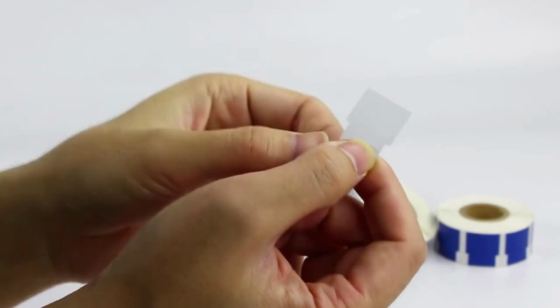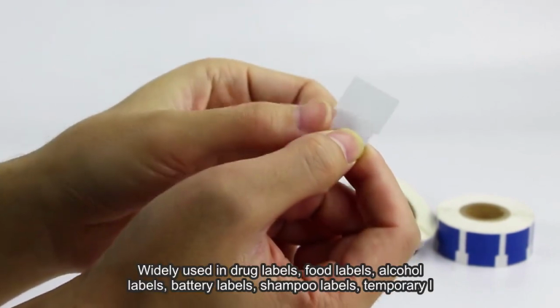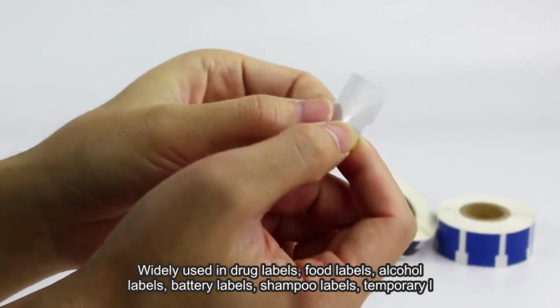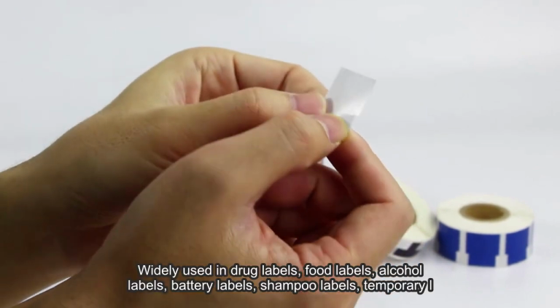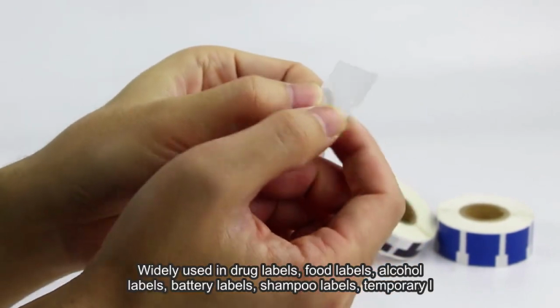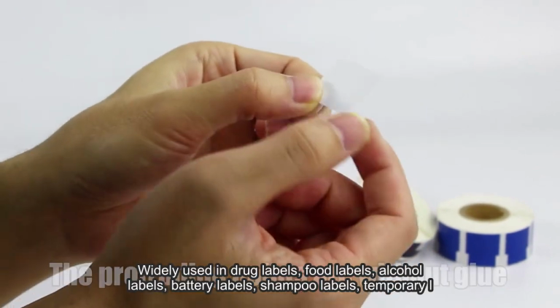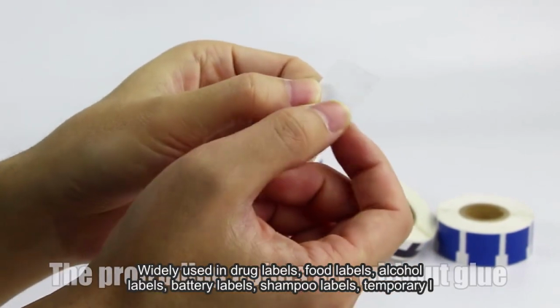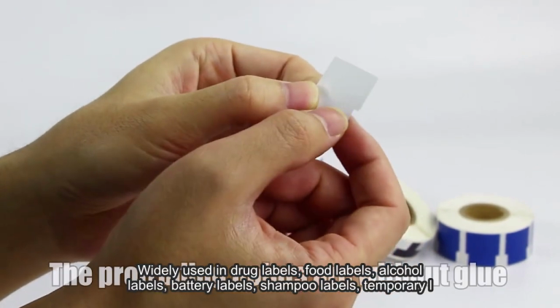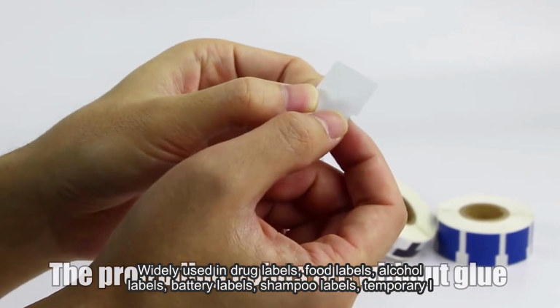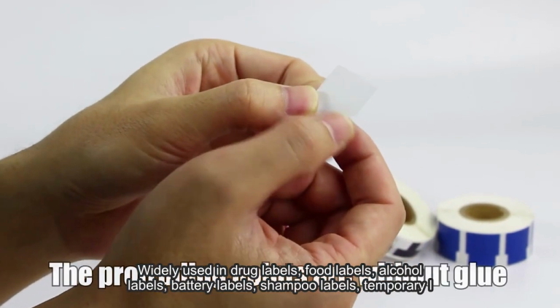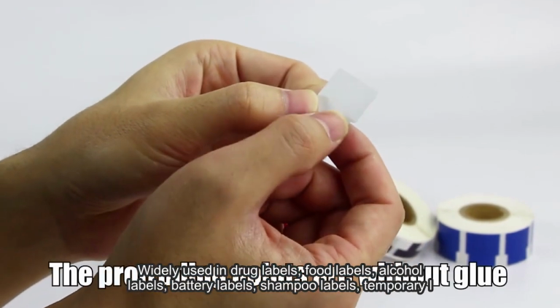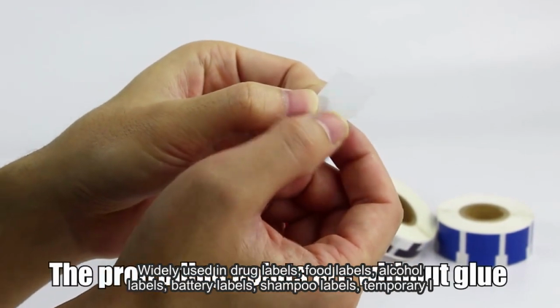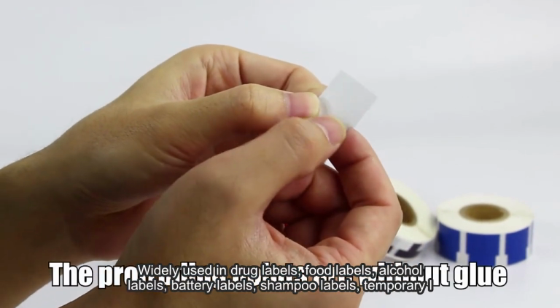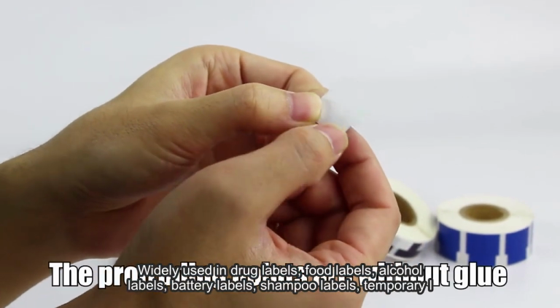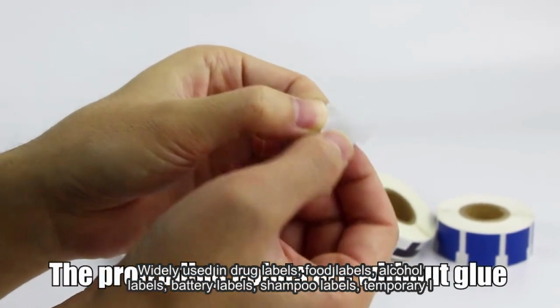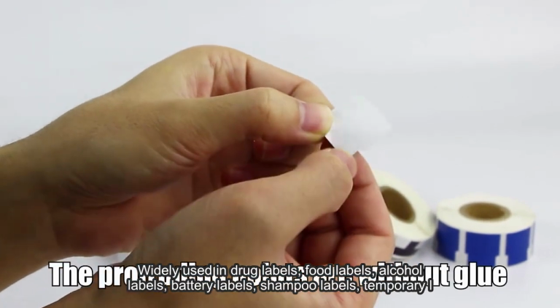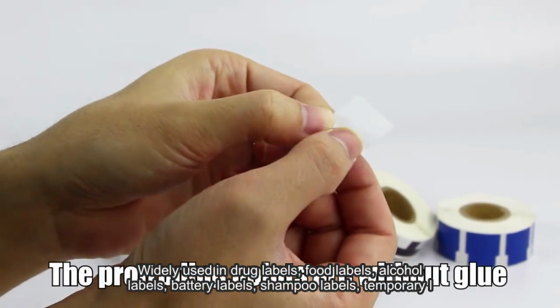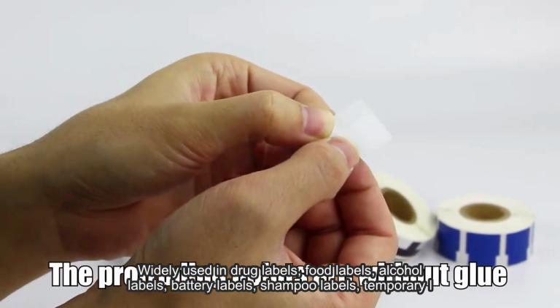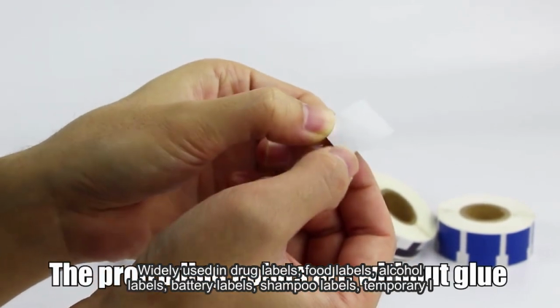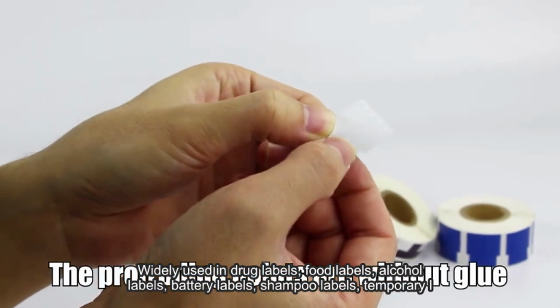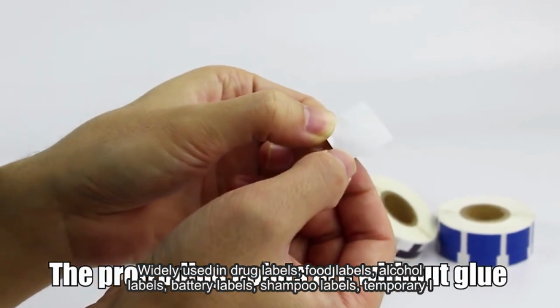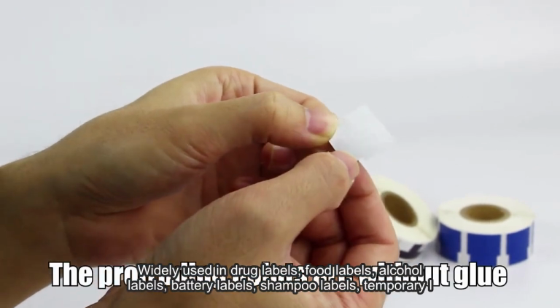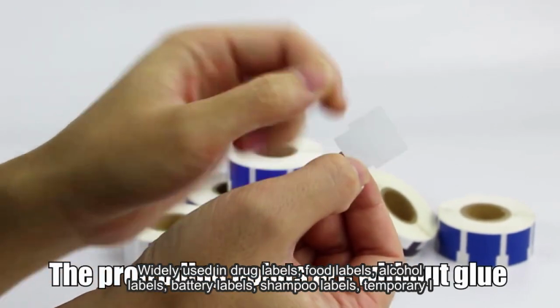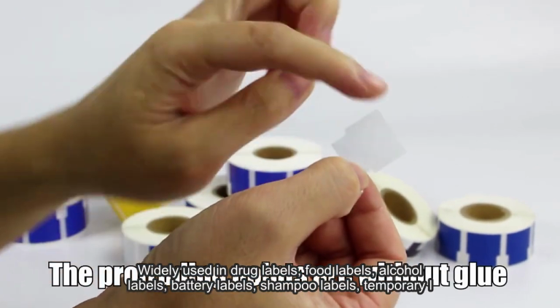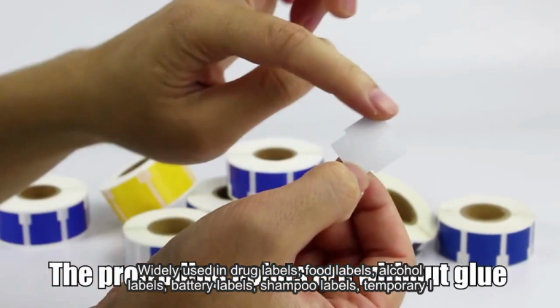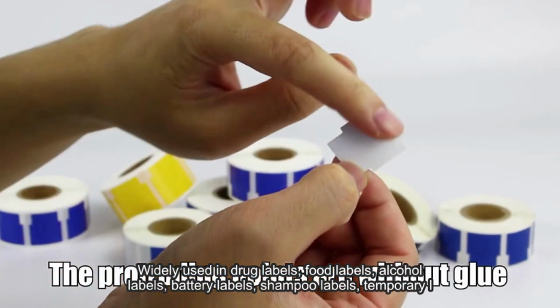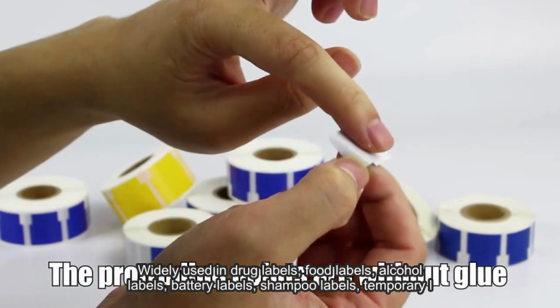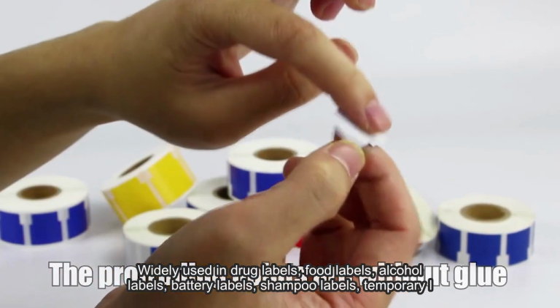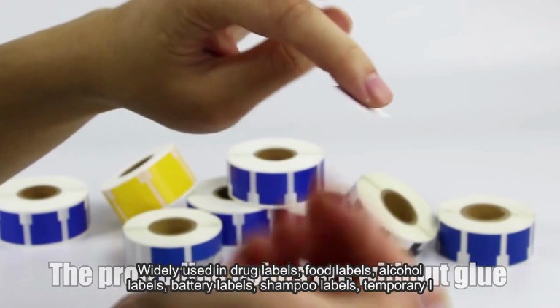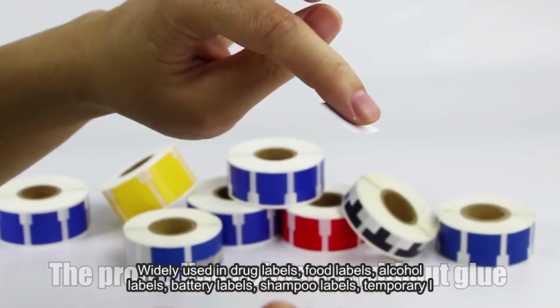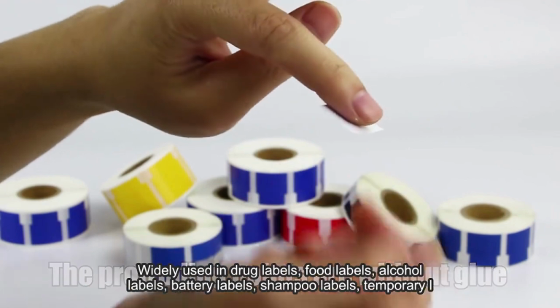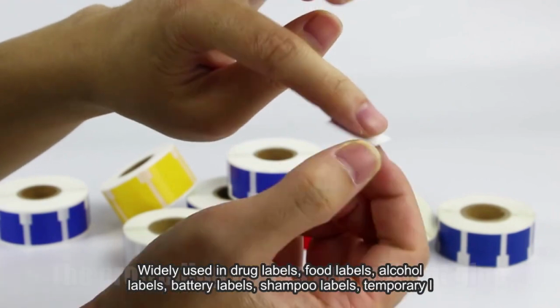Widely used in drug labels, food labels, alcohol labels, battery labels, and shampoo labels.